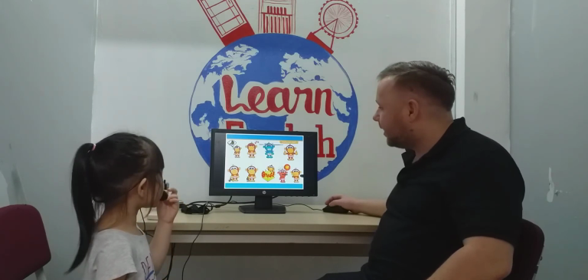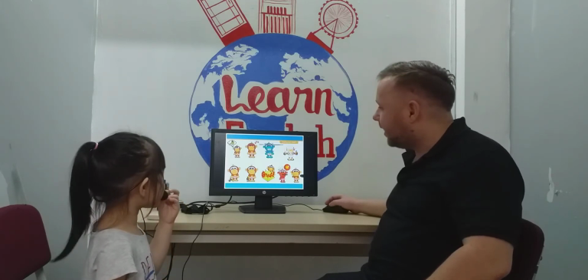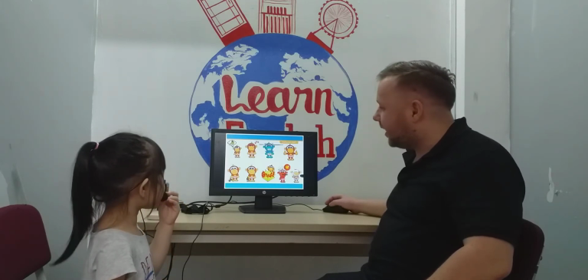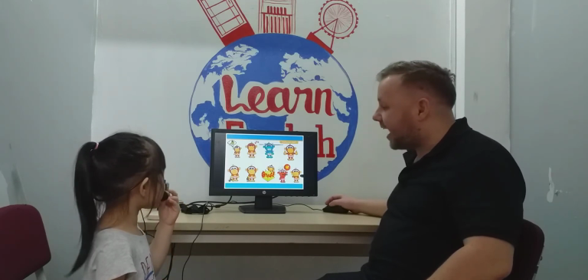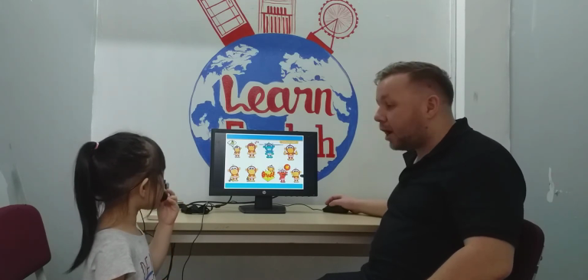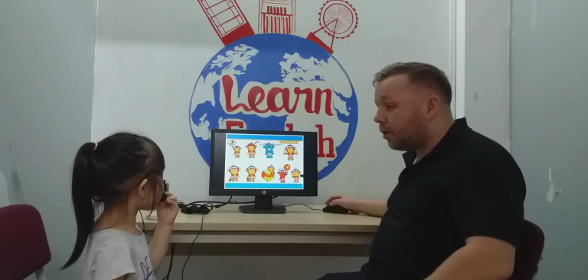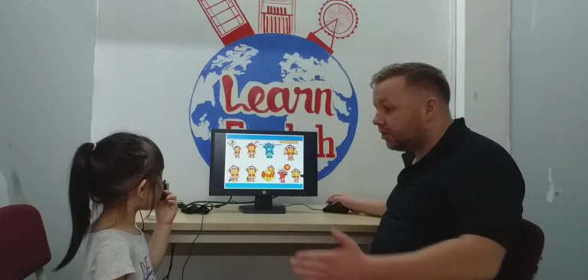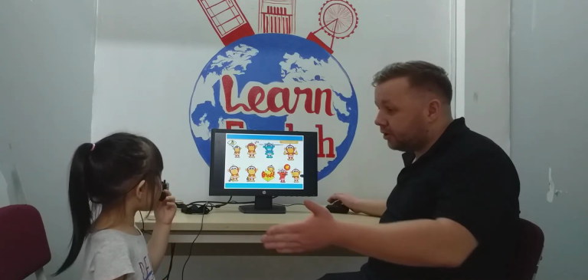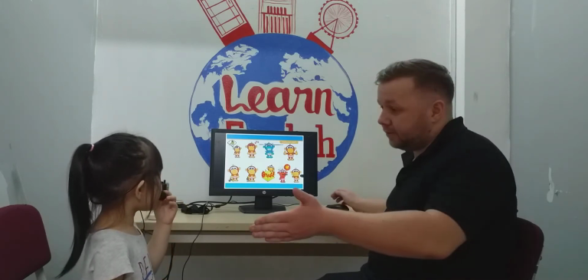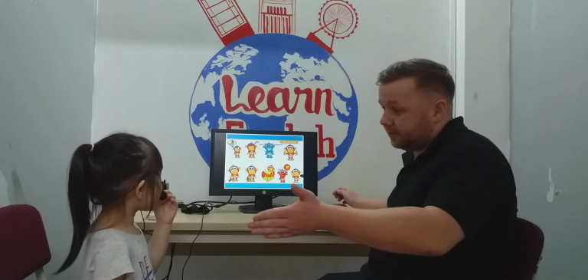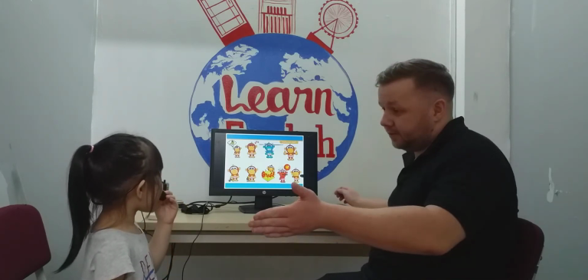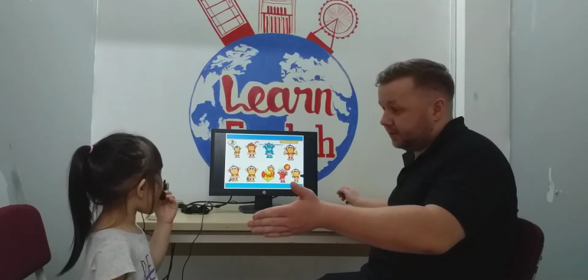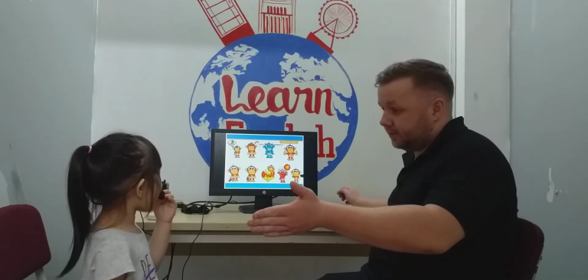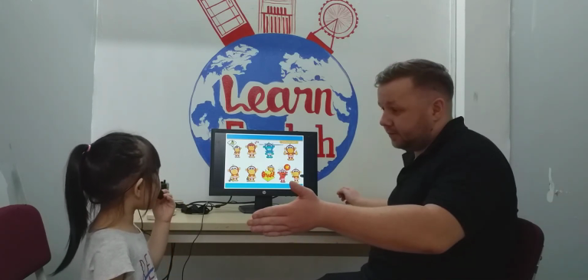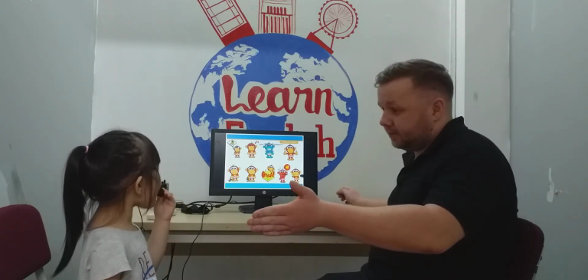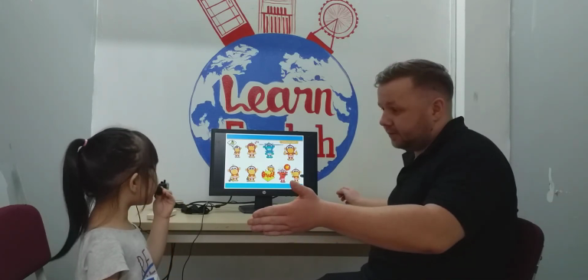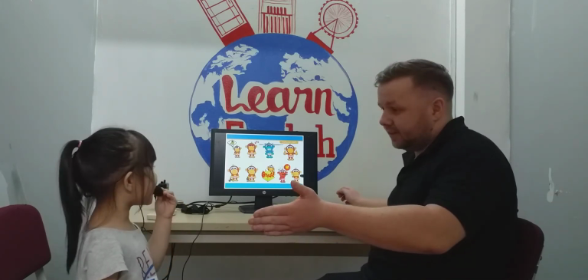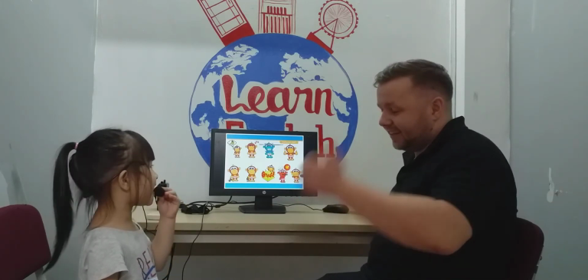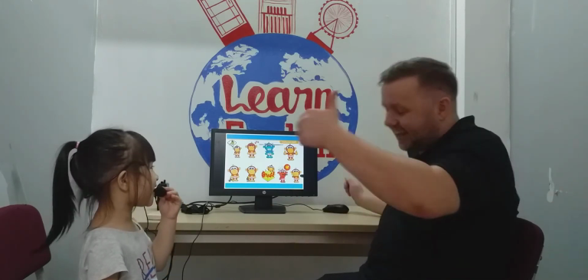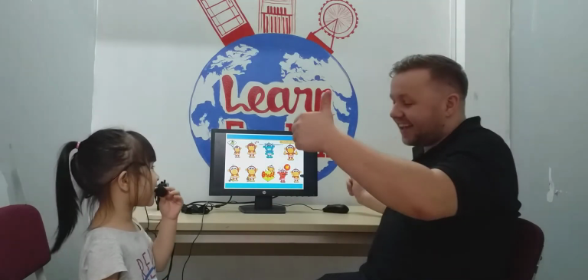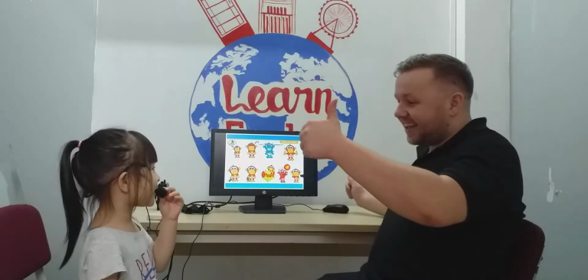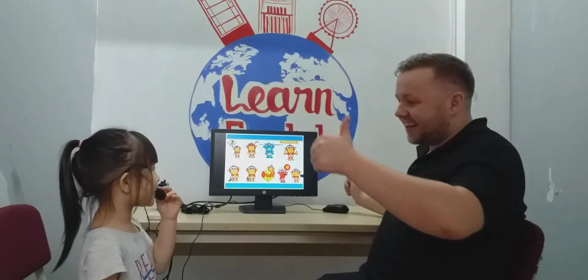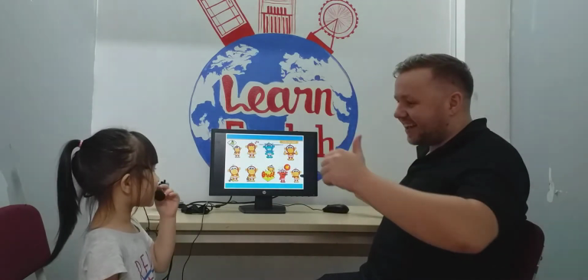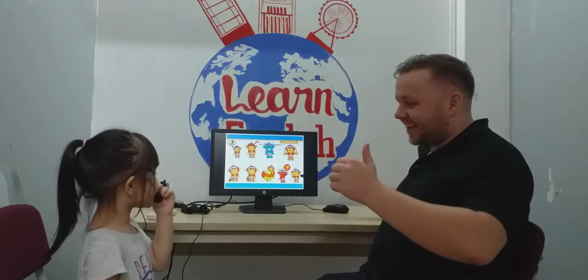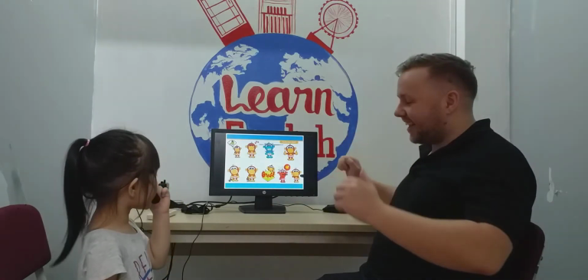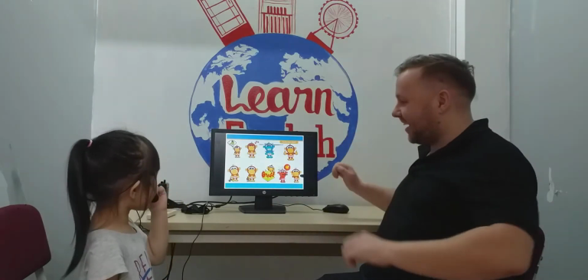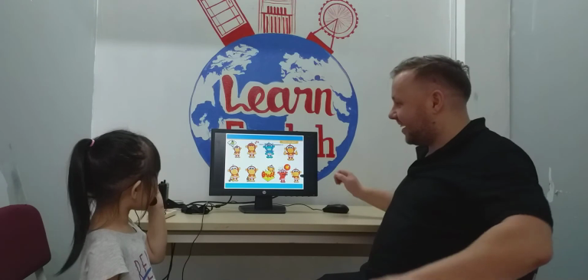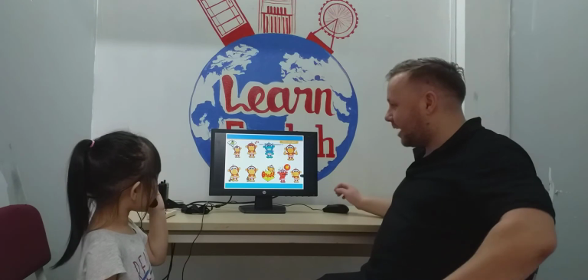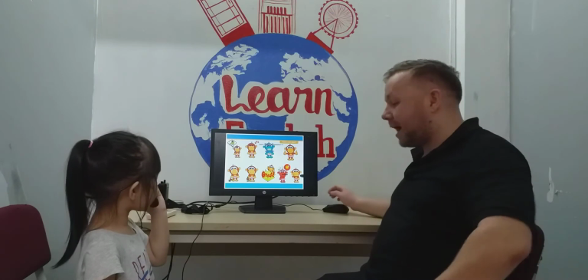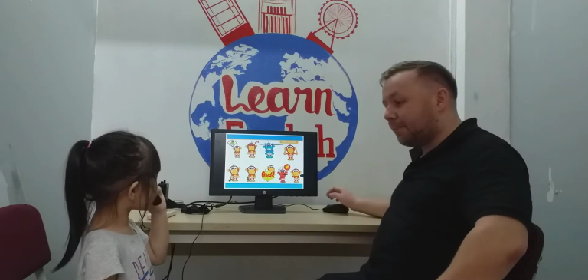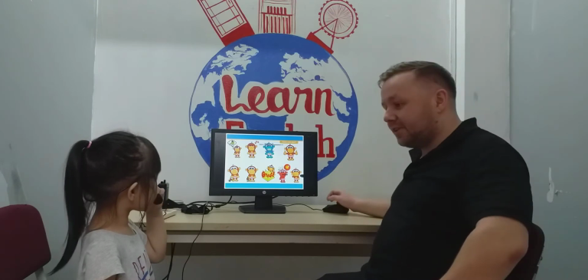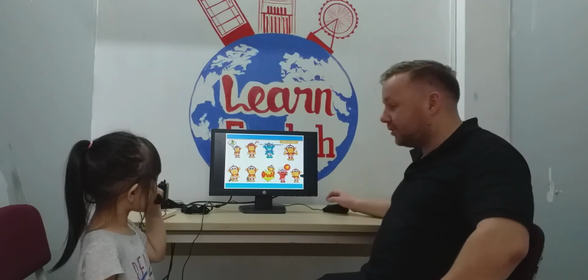And how are you? I'm happy. I'm happy too.